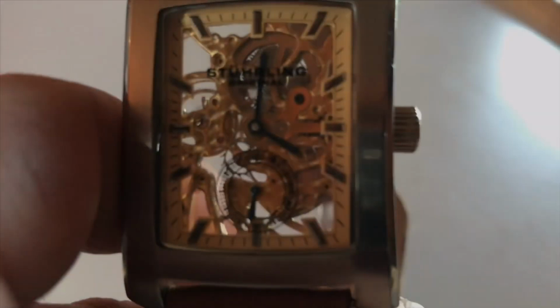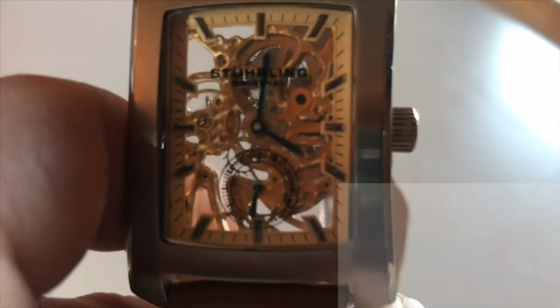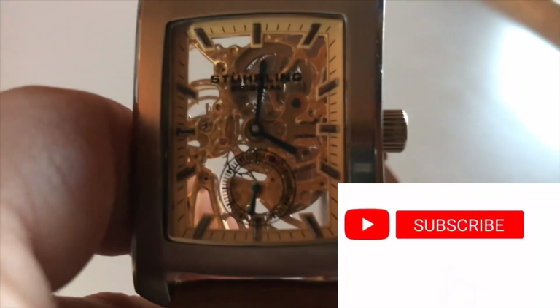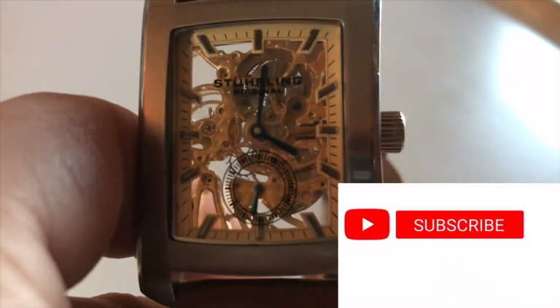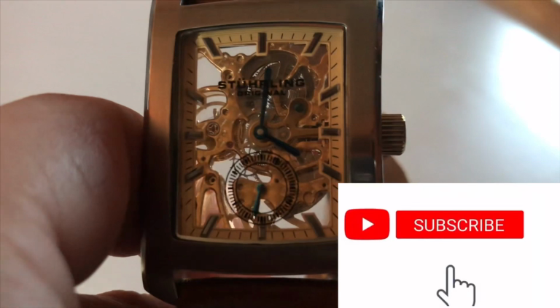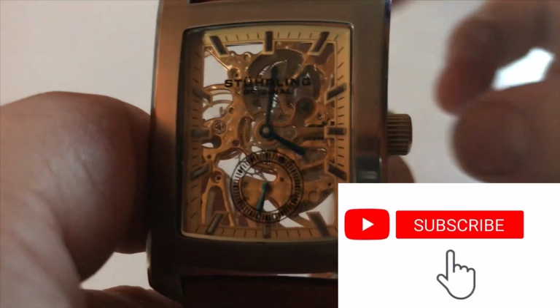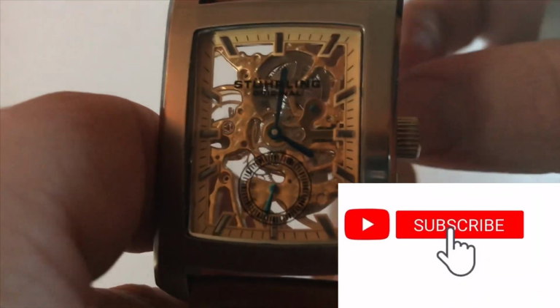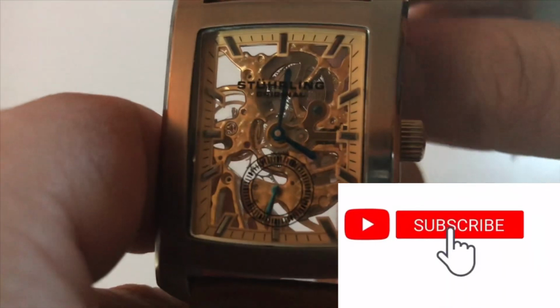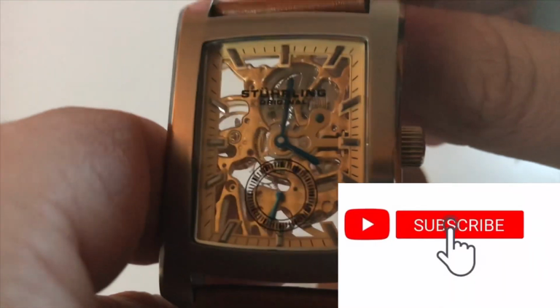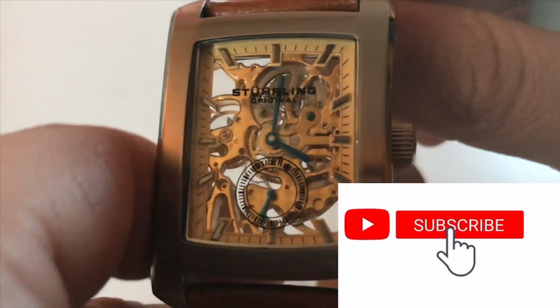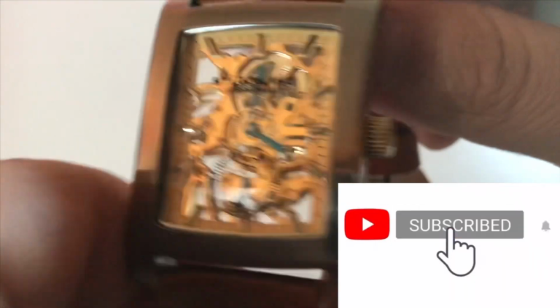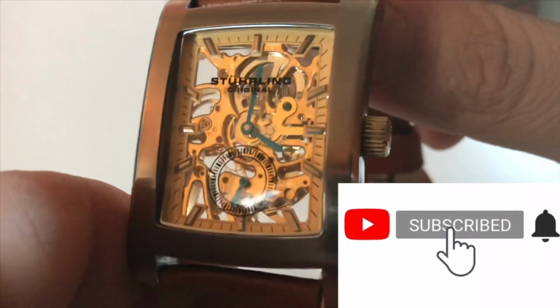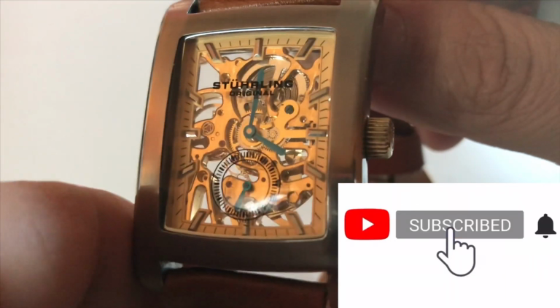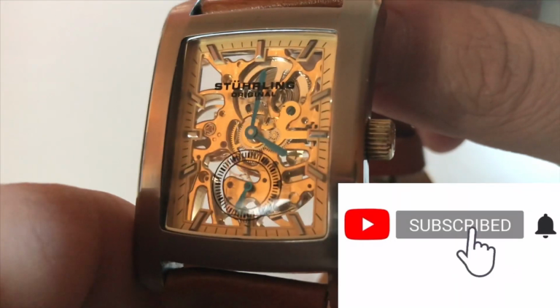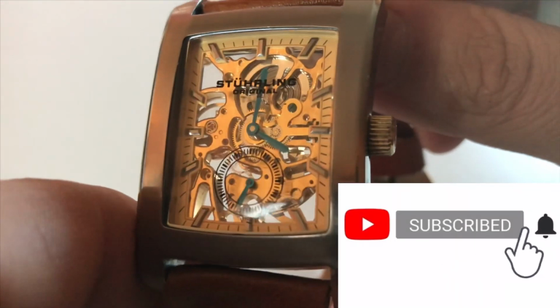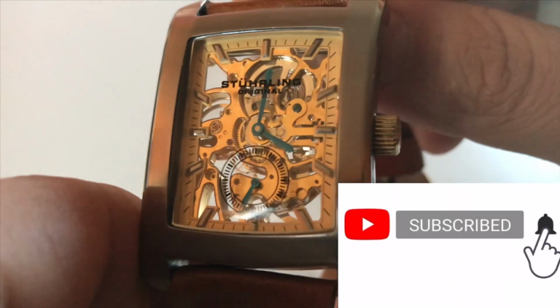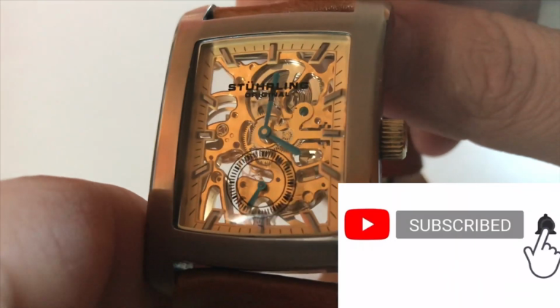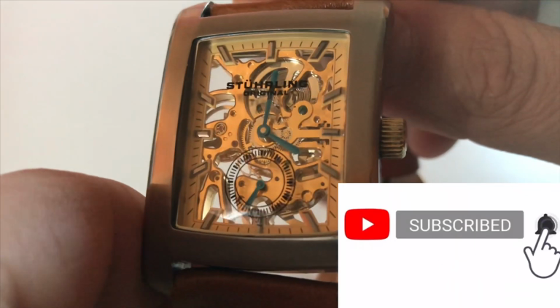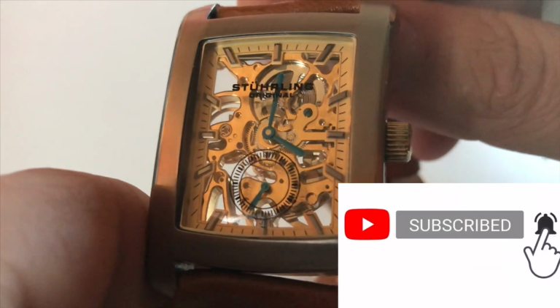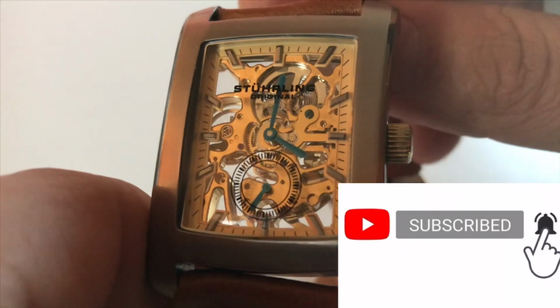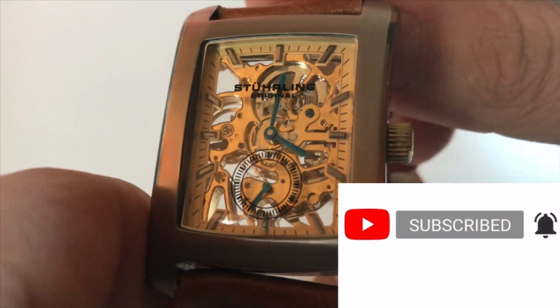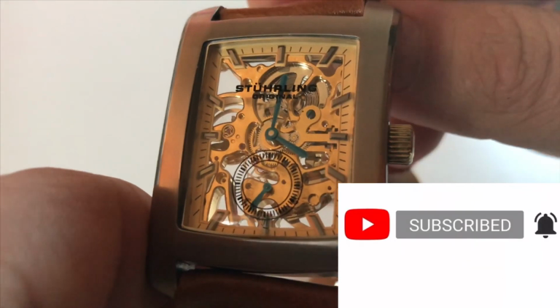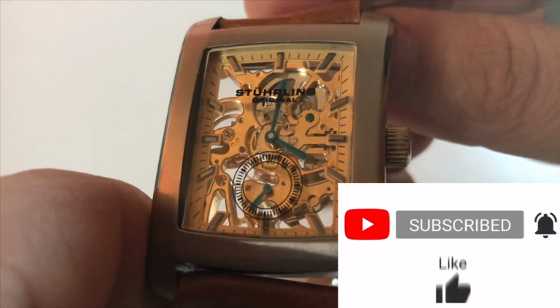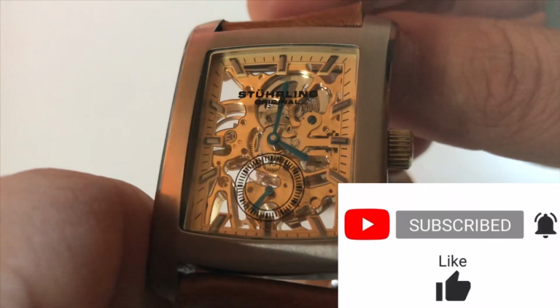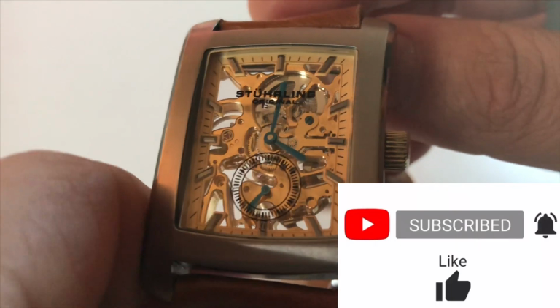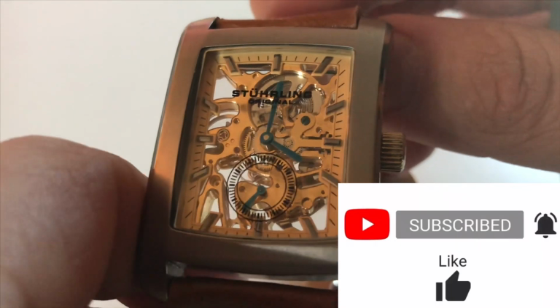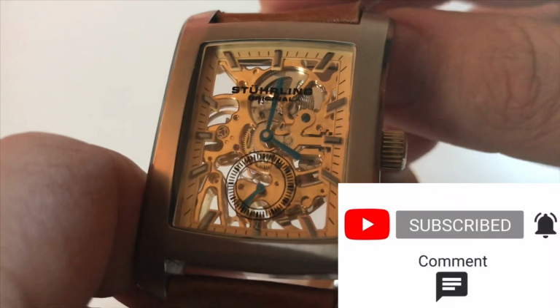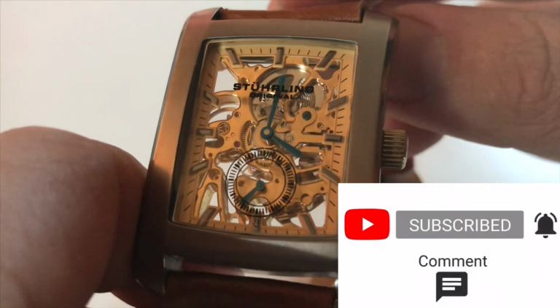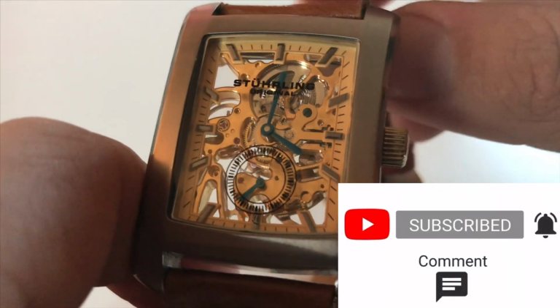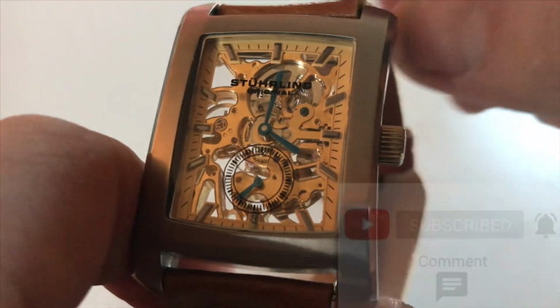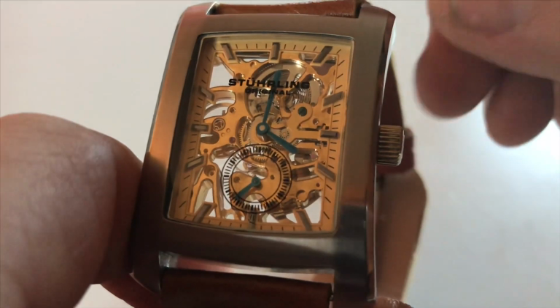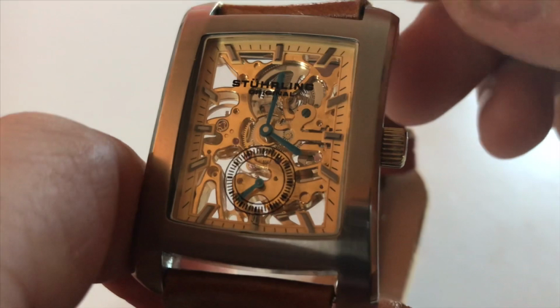Hello everyone, welcome back to Average Joe Watch Reviews. Today we have a Sterling Original.